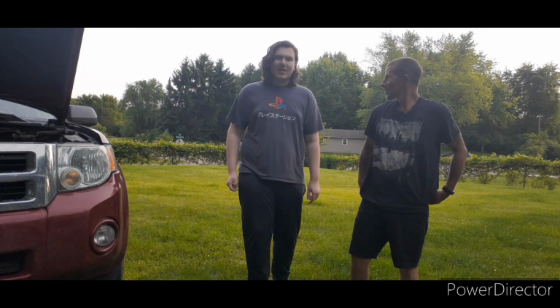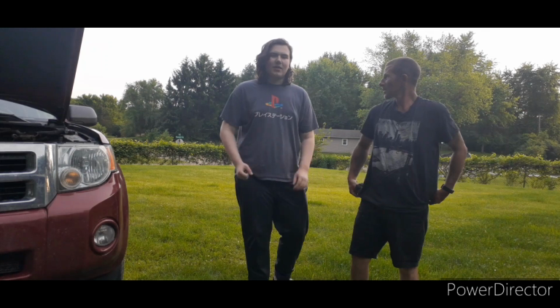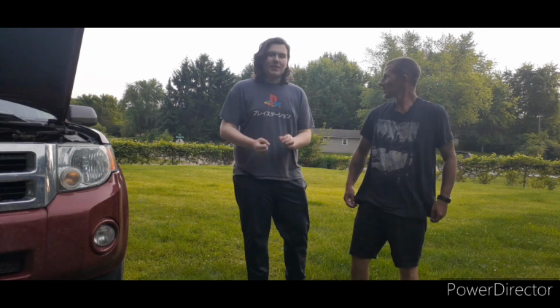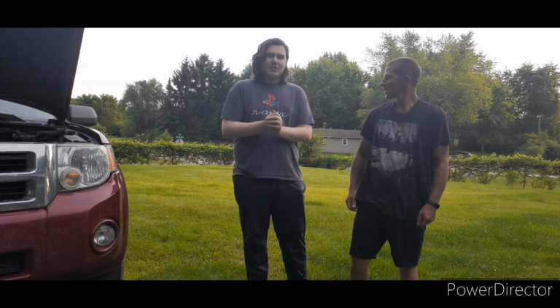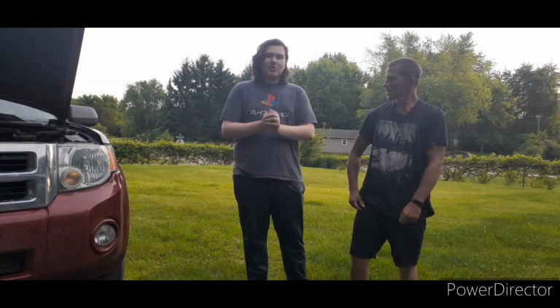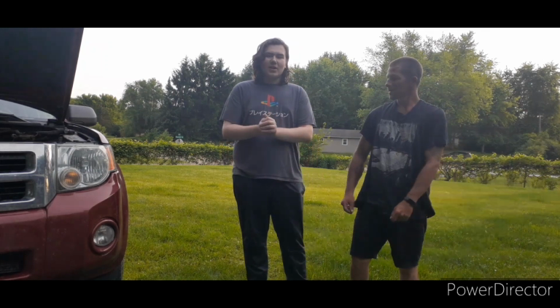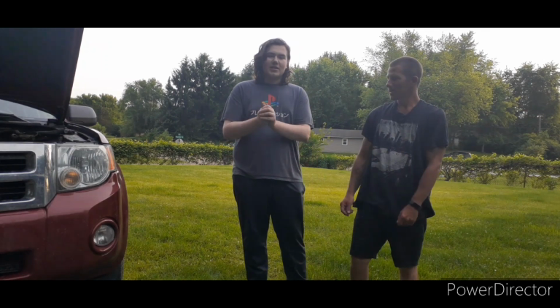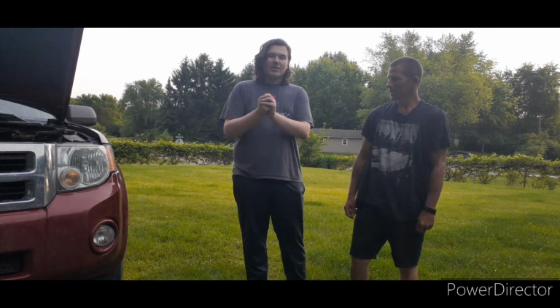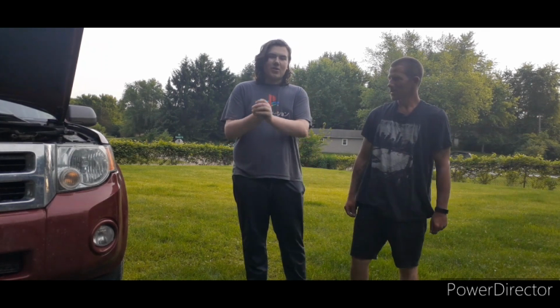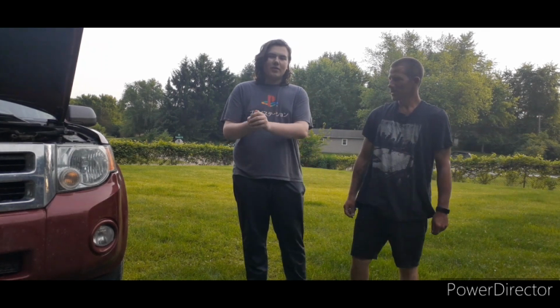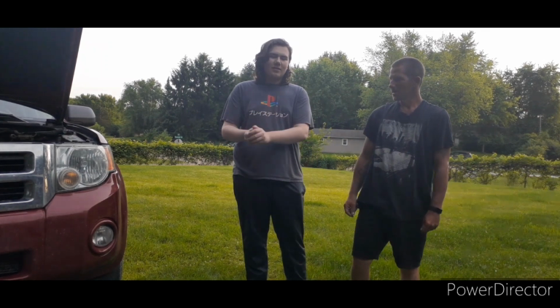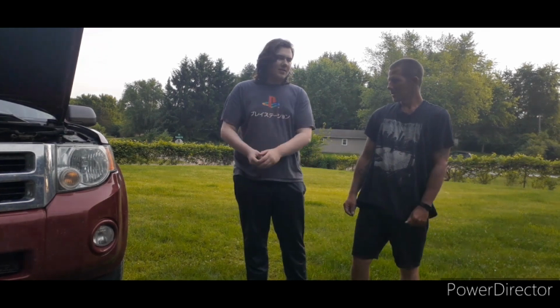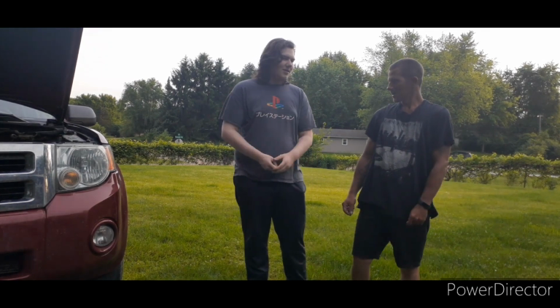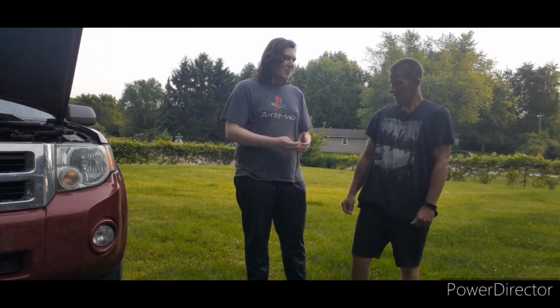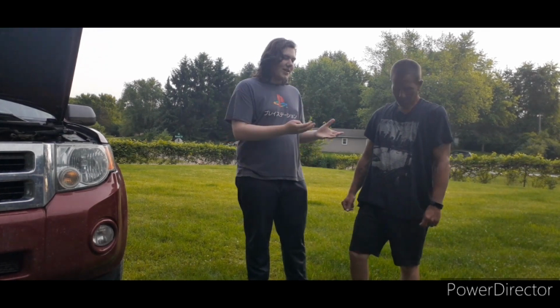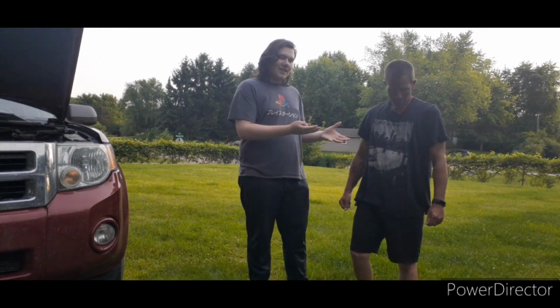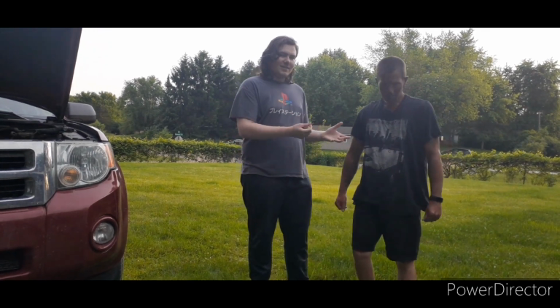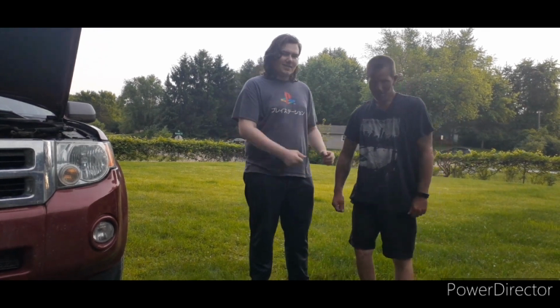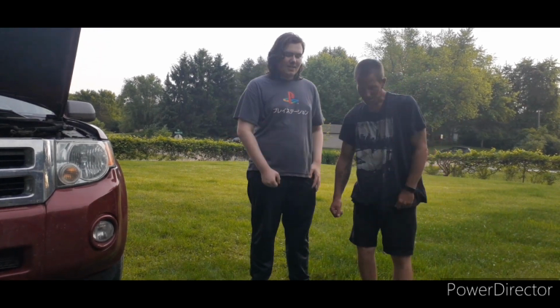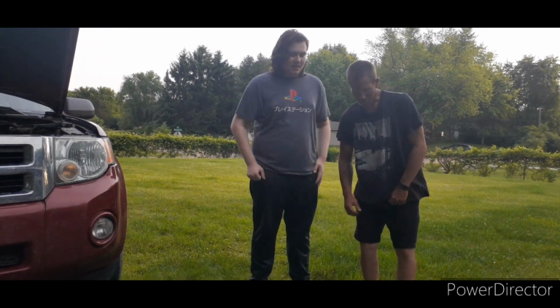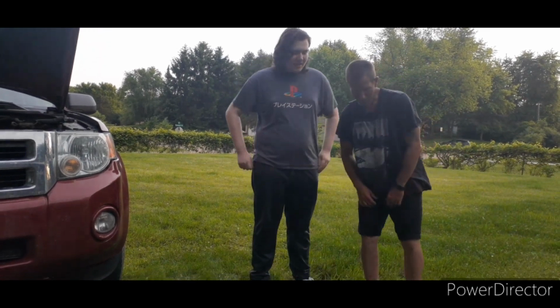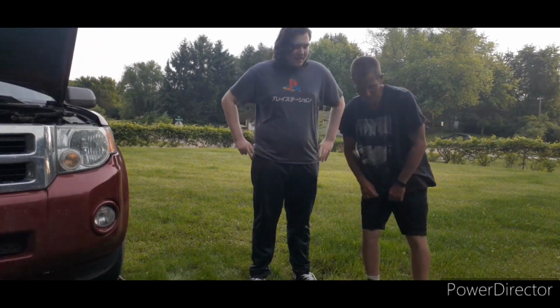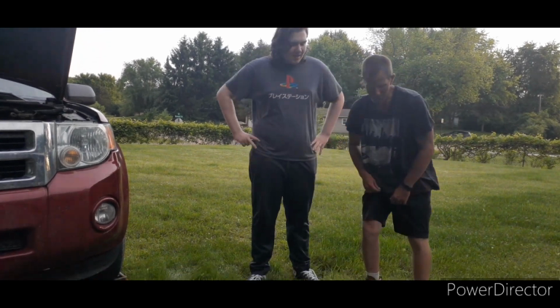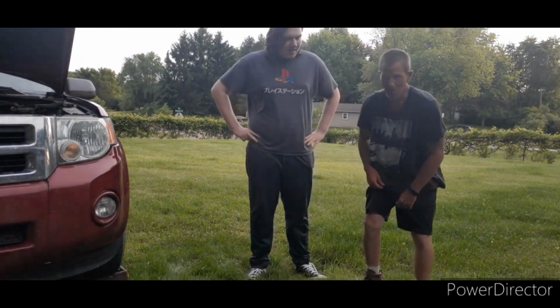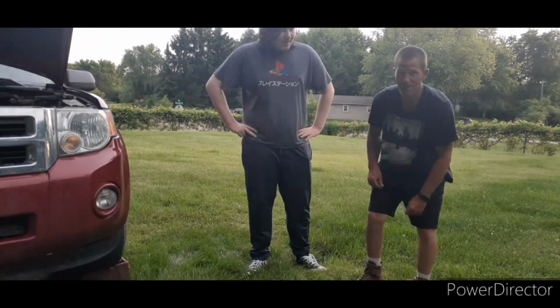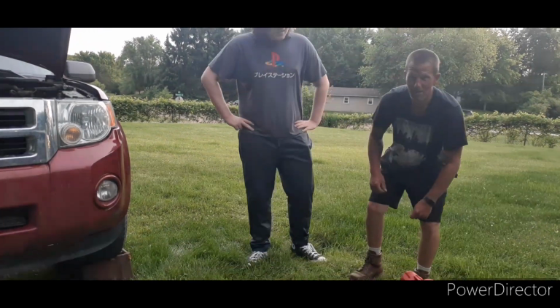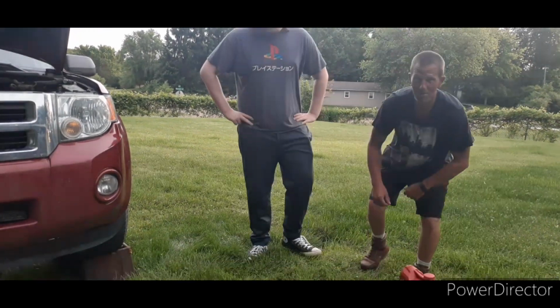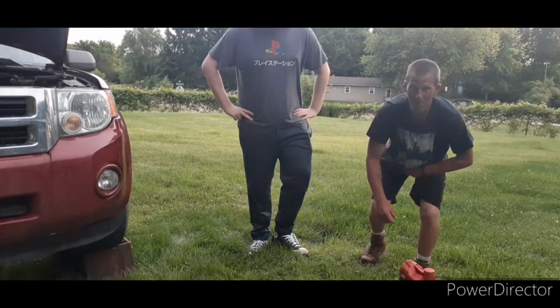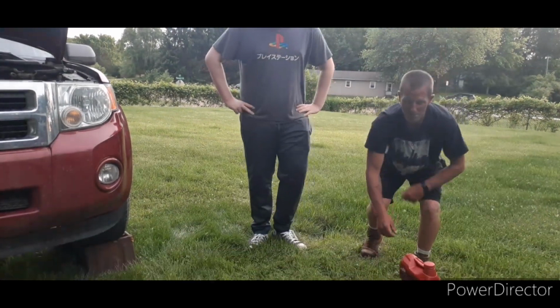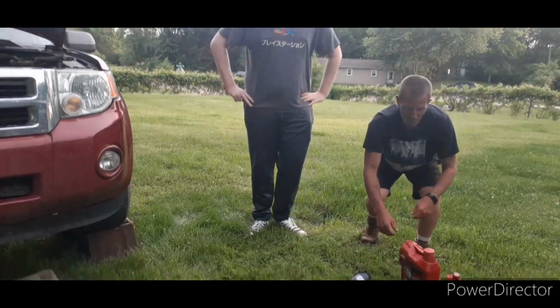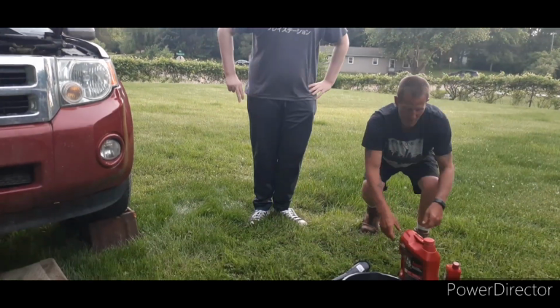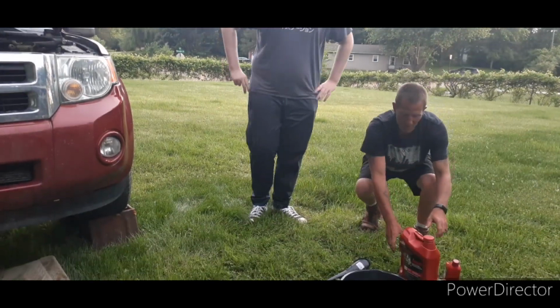Today we're going to be teaching you how to change an oil — my dad. Alright, these are the things you'll need.